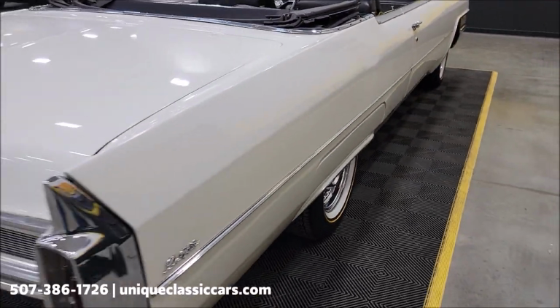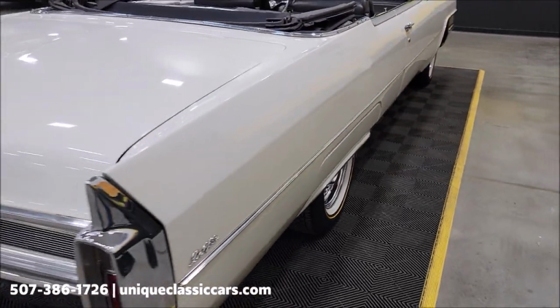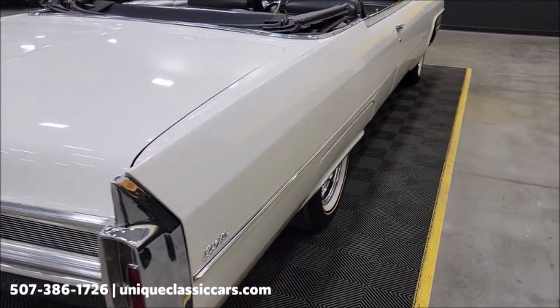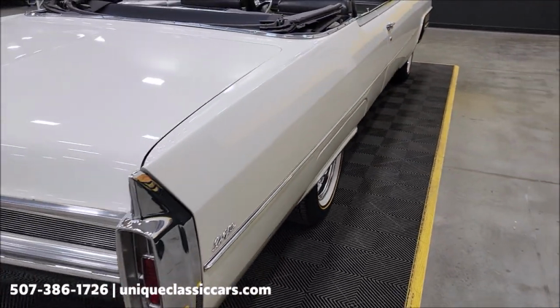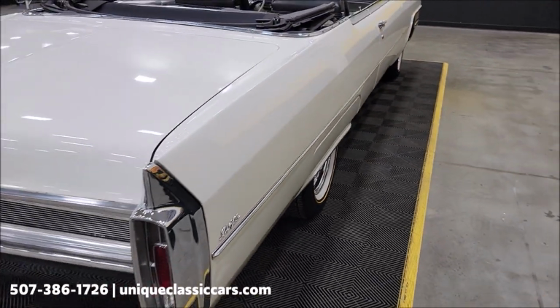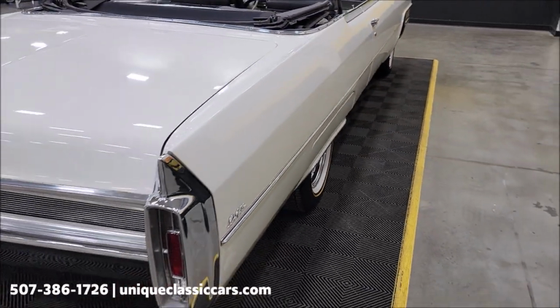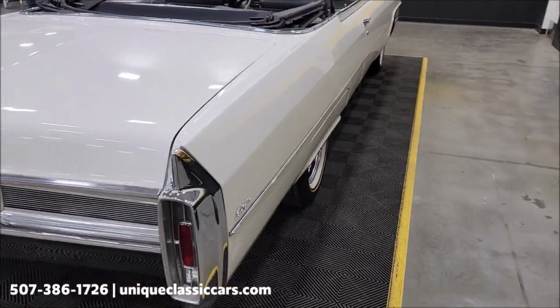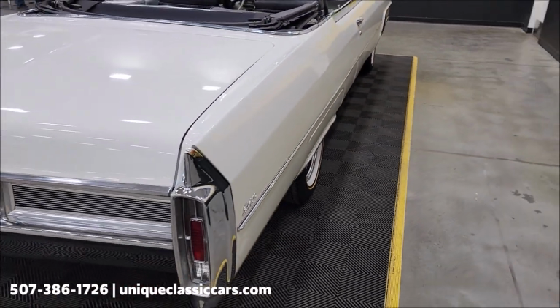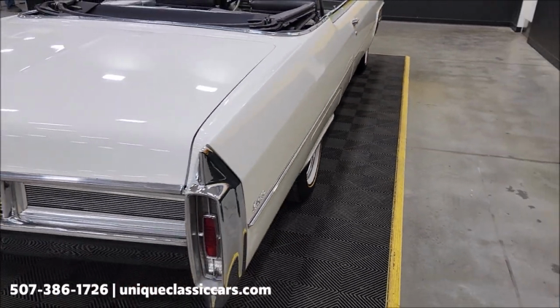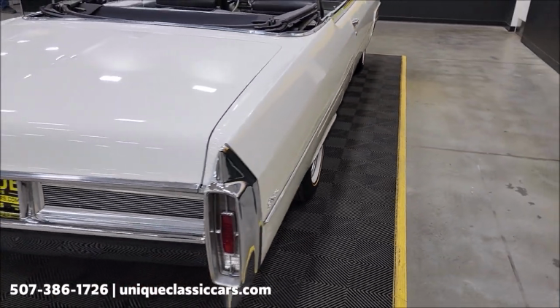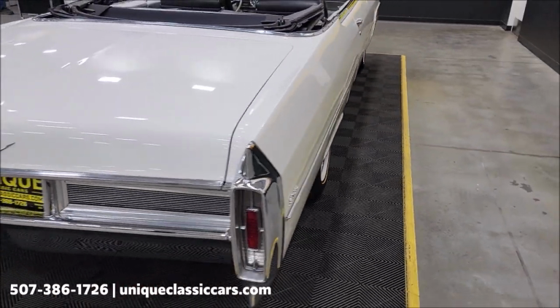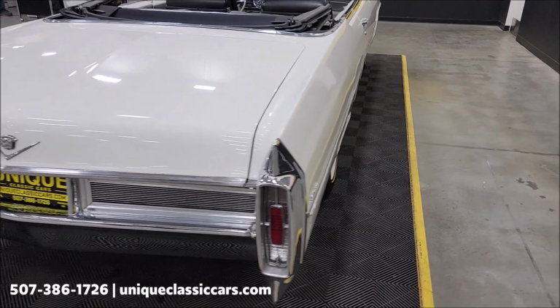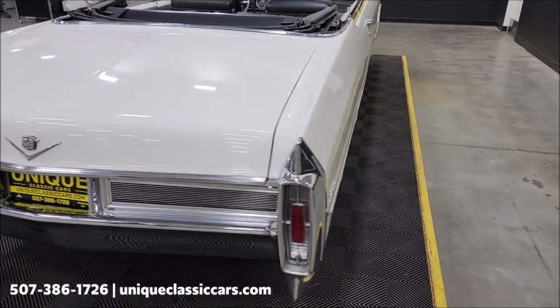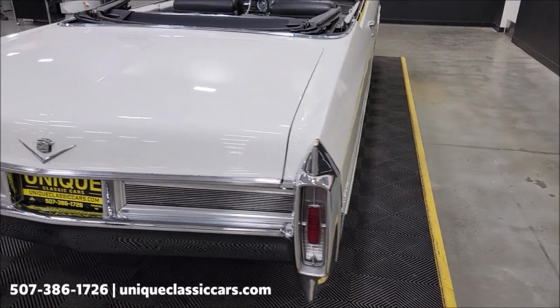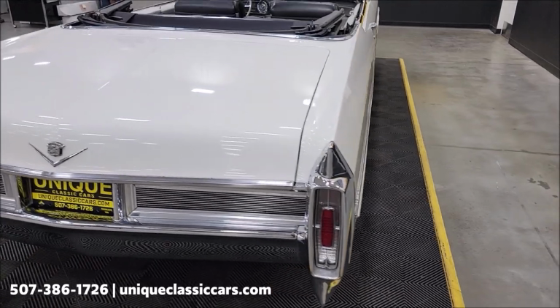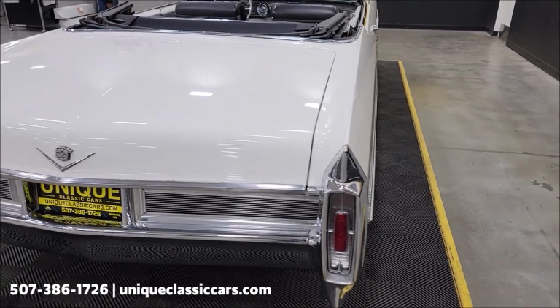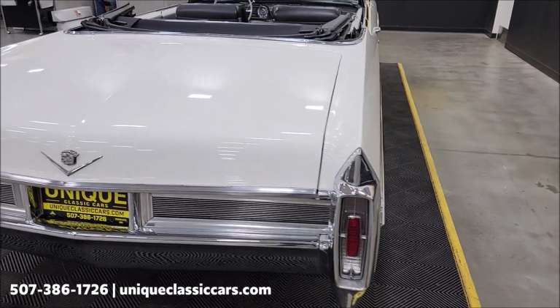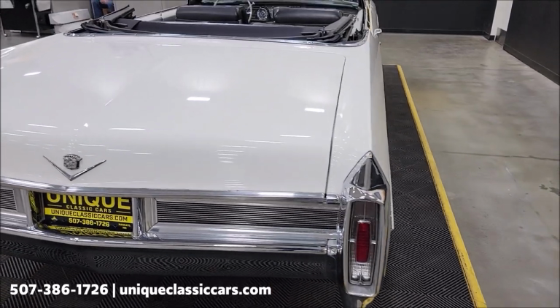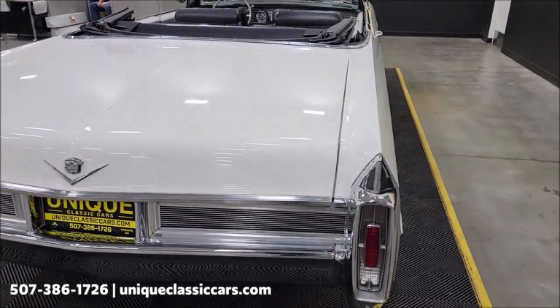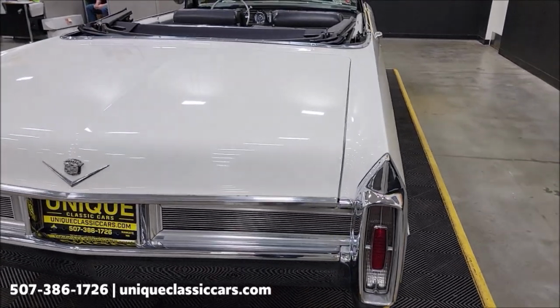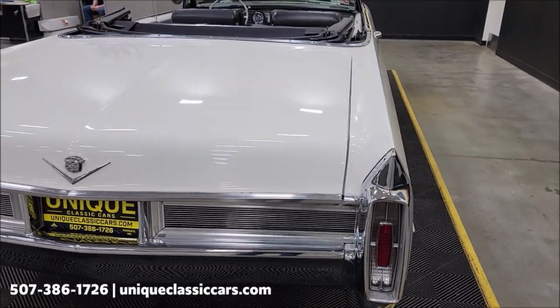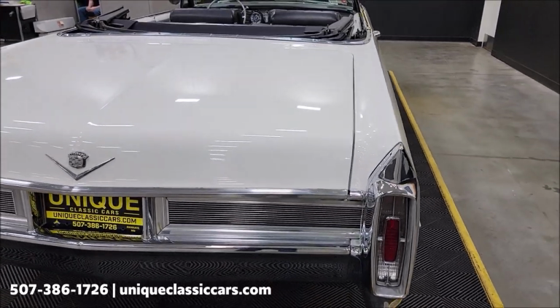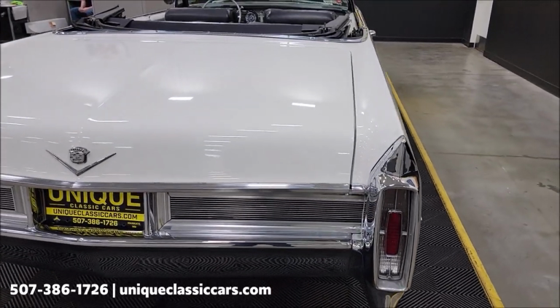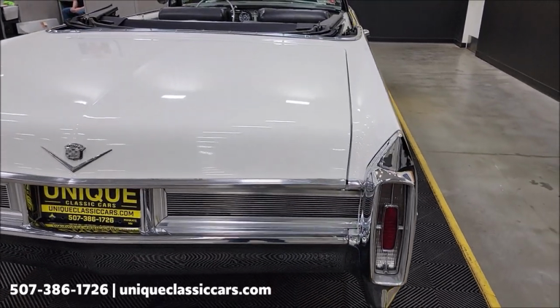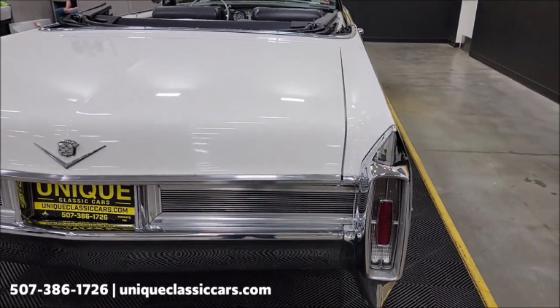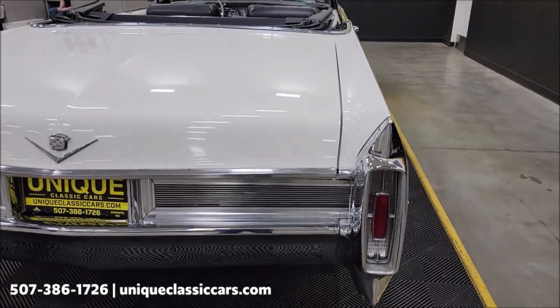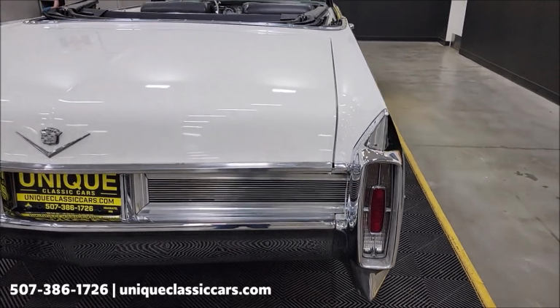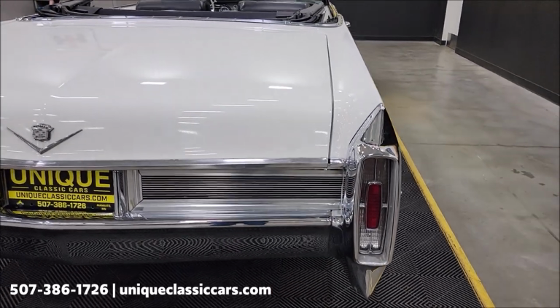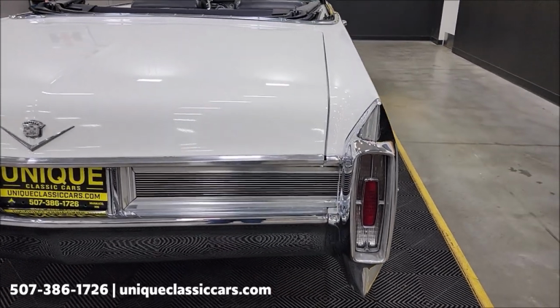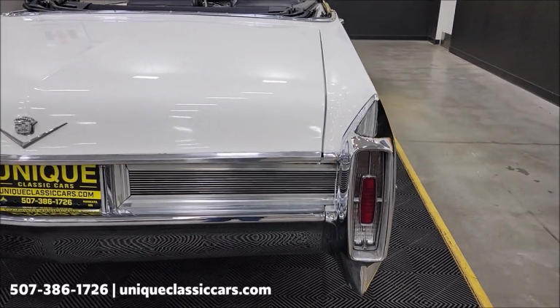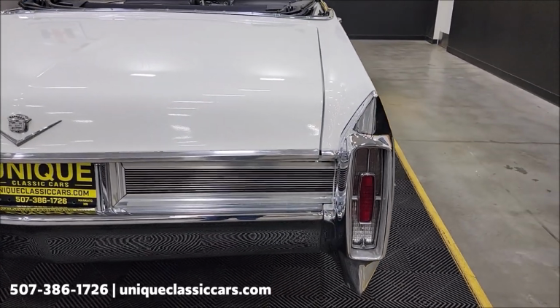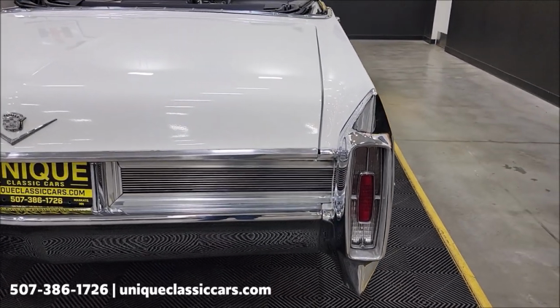Remember, we do consider trades, financing is available, and of course we can assist with transportation. This vehicle may also be eligible for an extended service contract — consult with your sales associate when you call in or email.